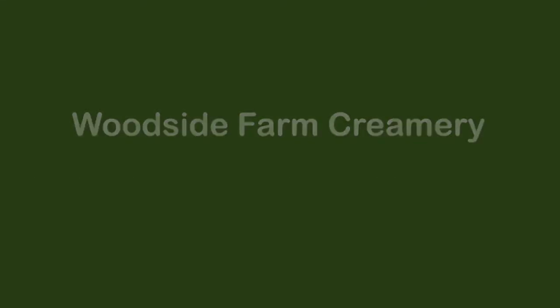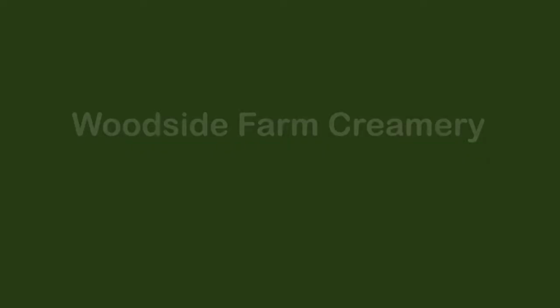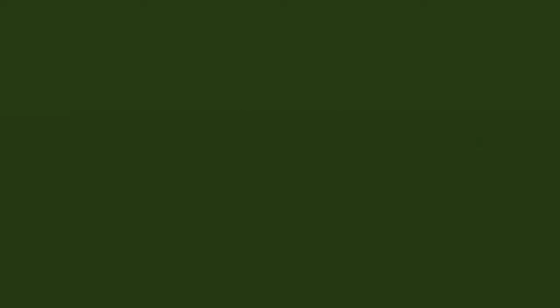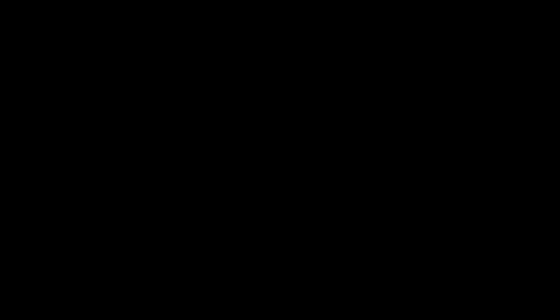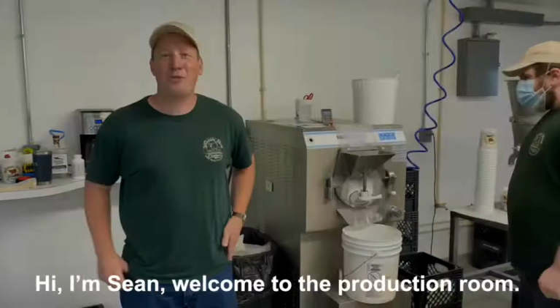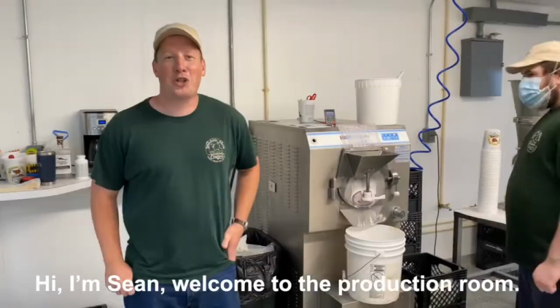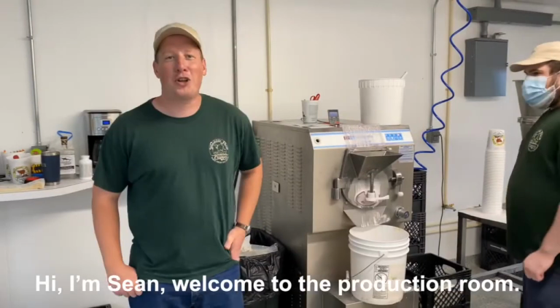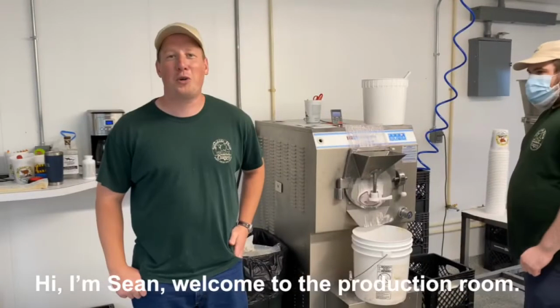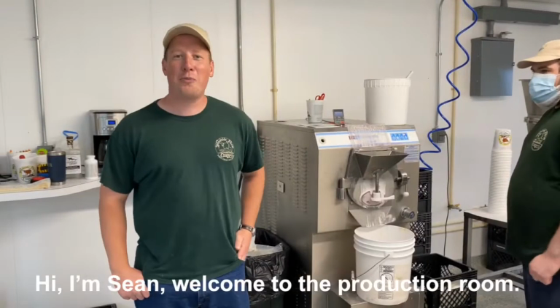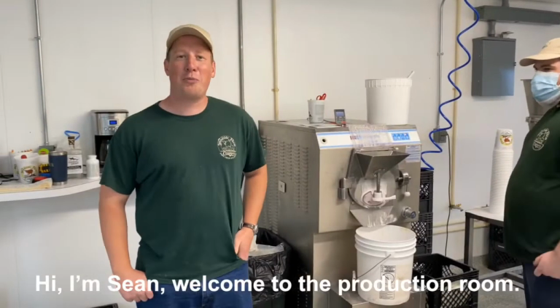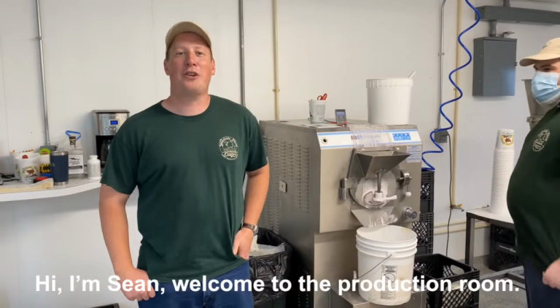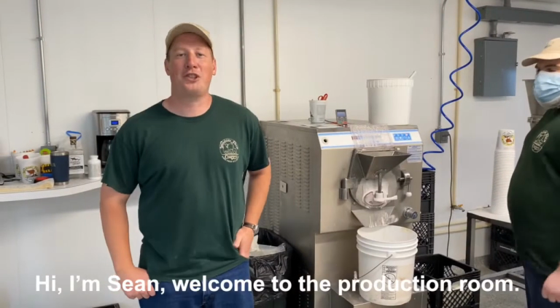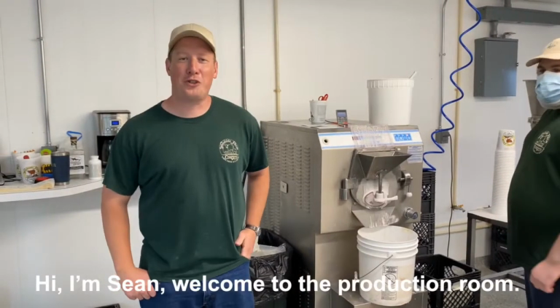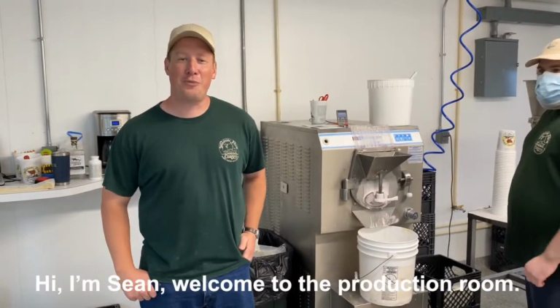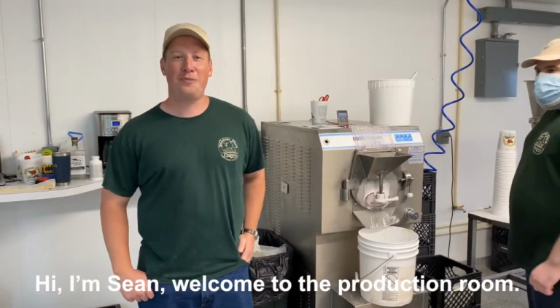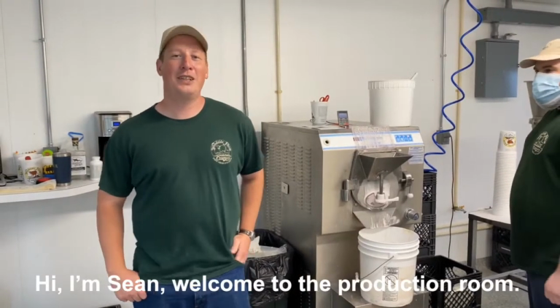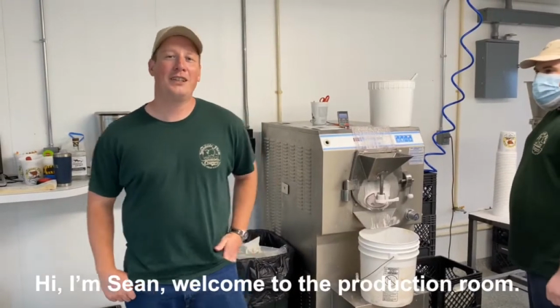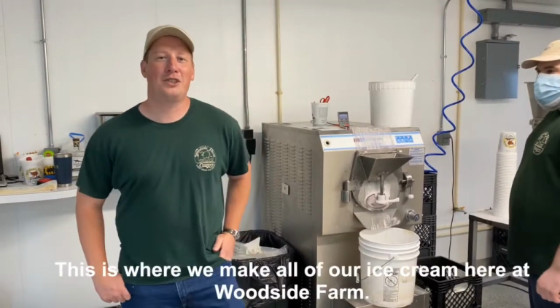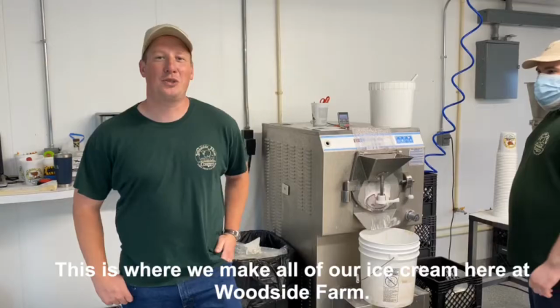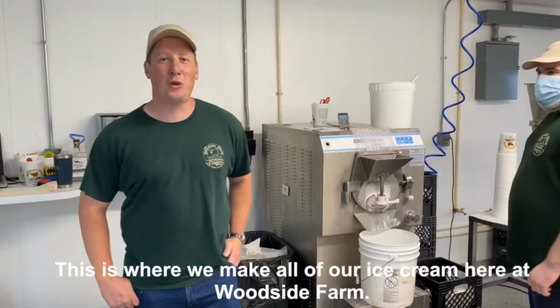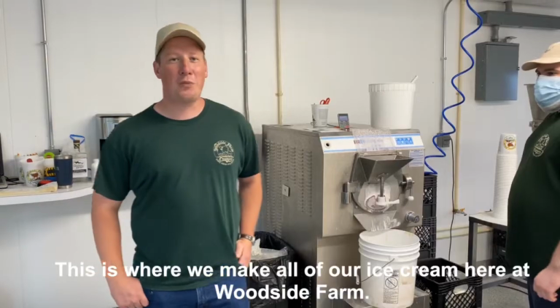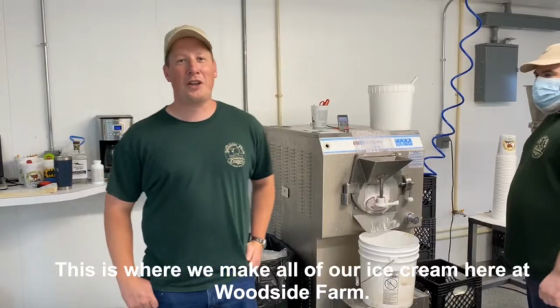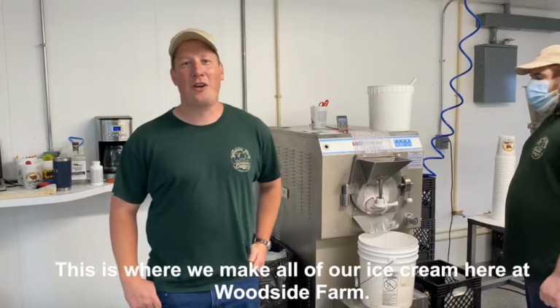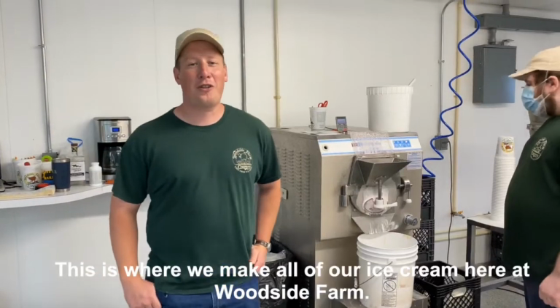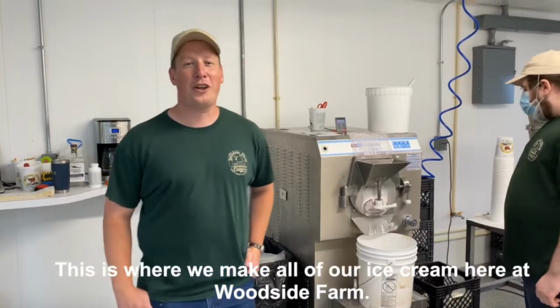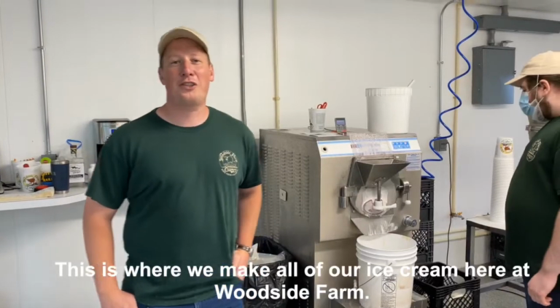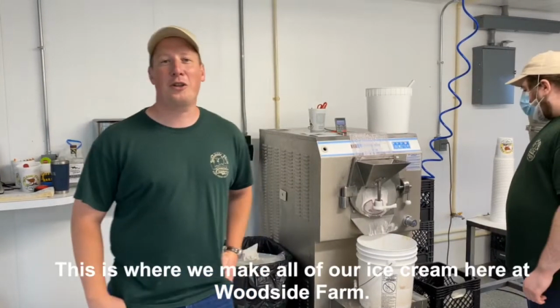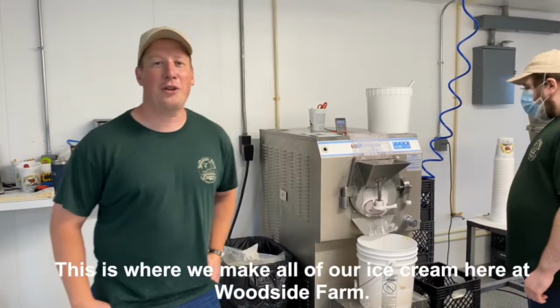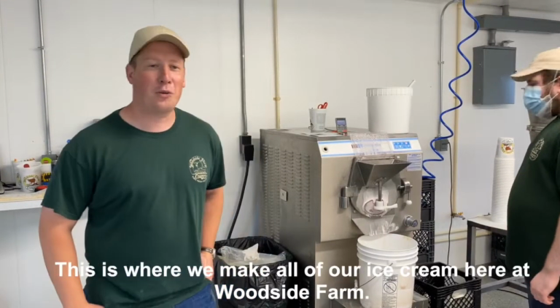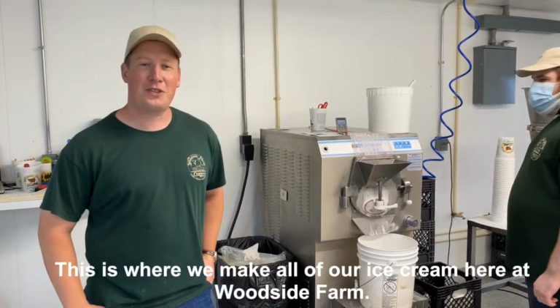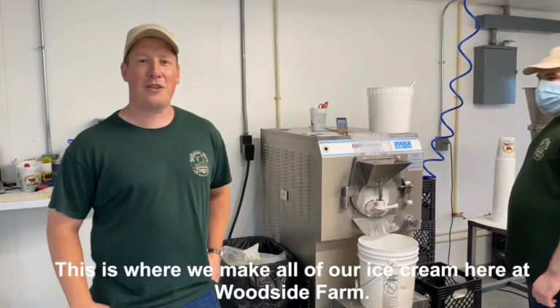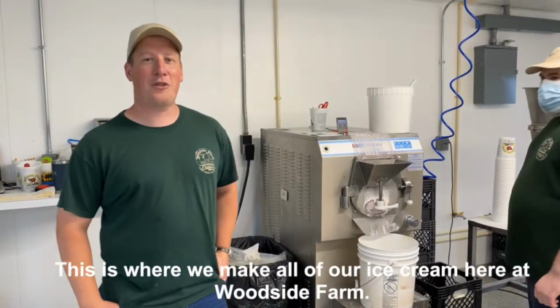Hi, I'm Sean. Welcome to the production room. This is where we make all of our ice cream here at Woodside Farm.